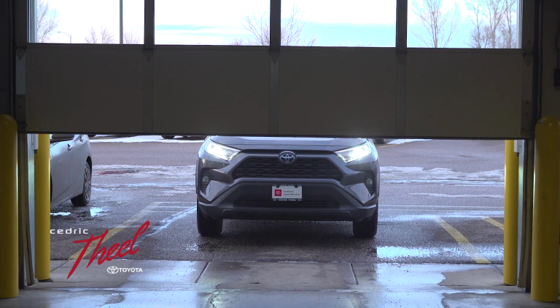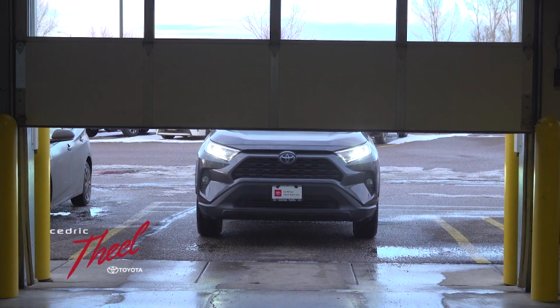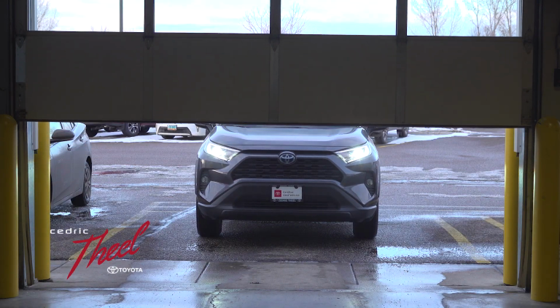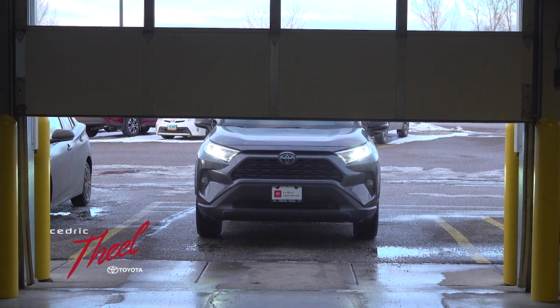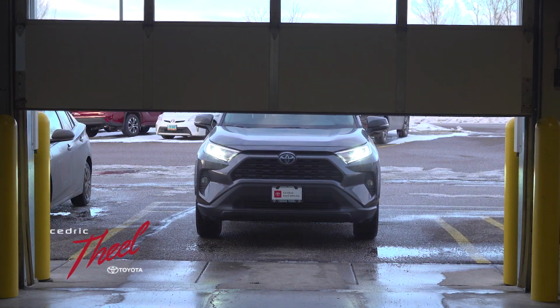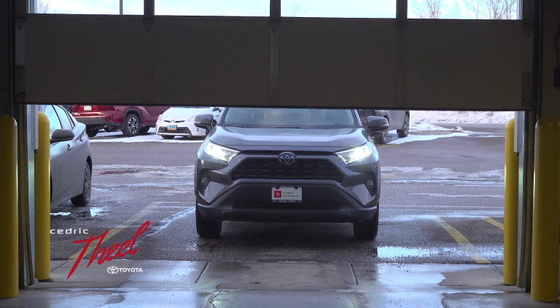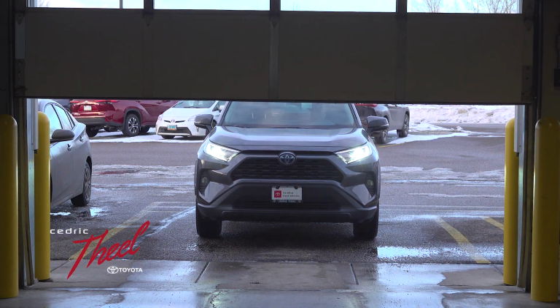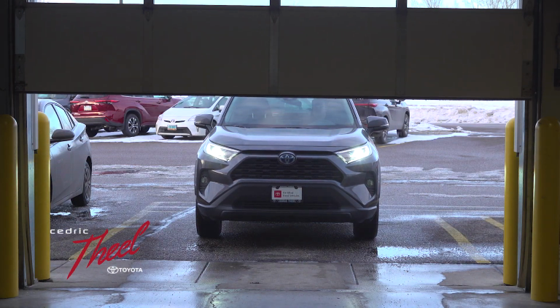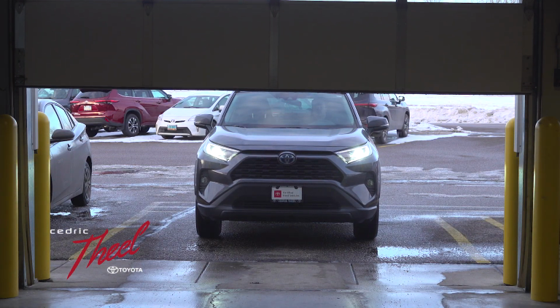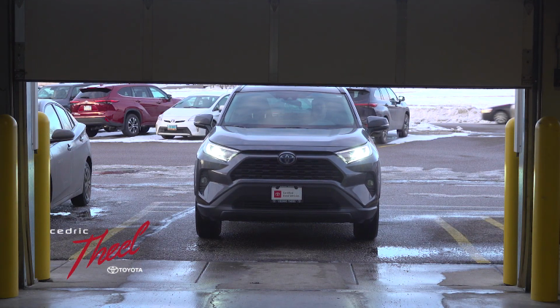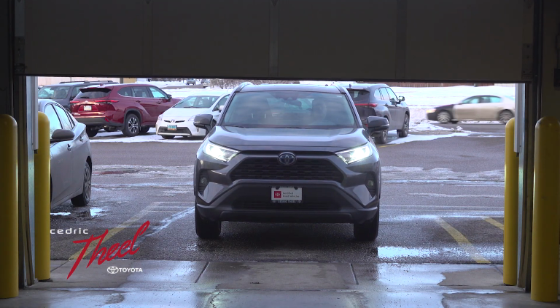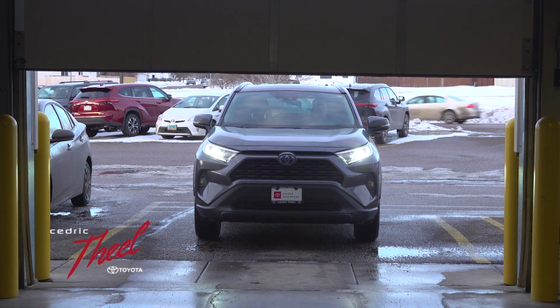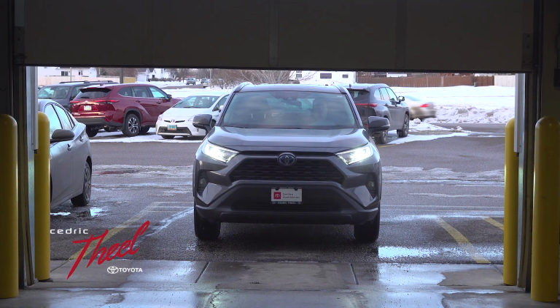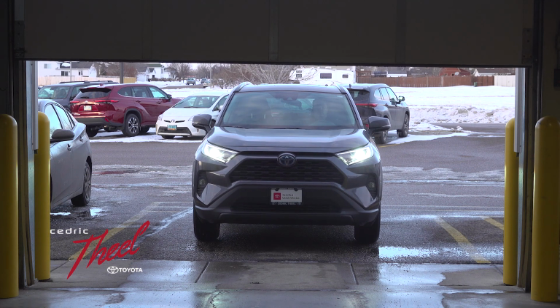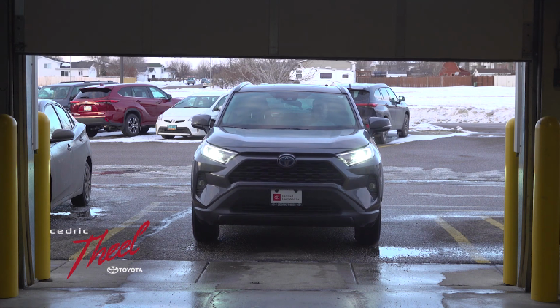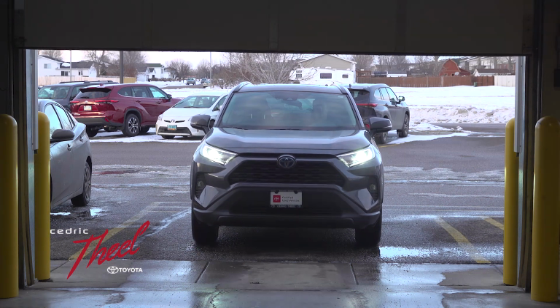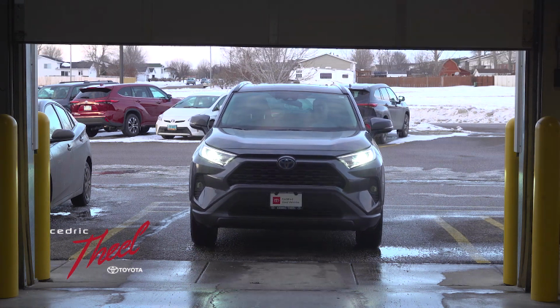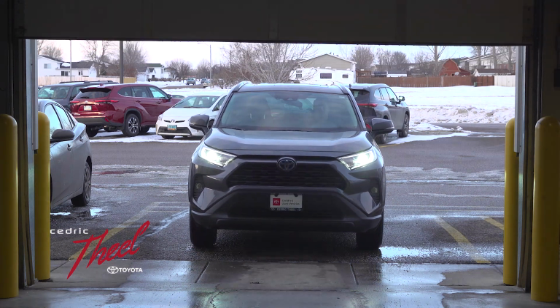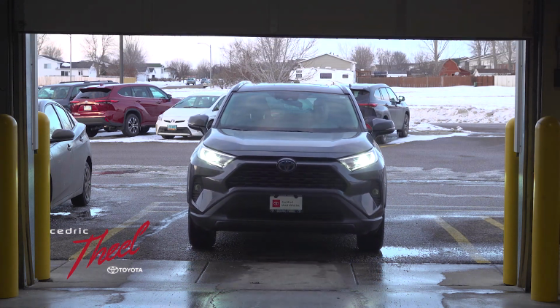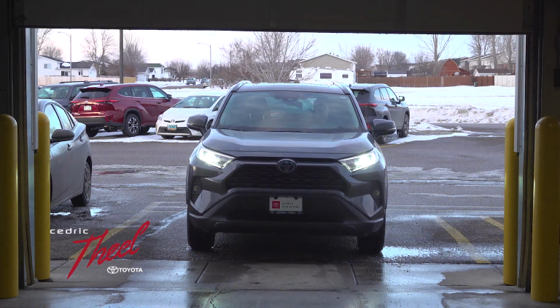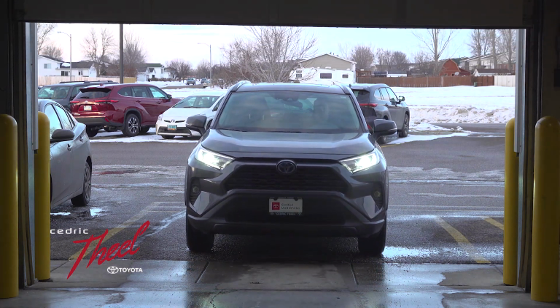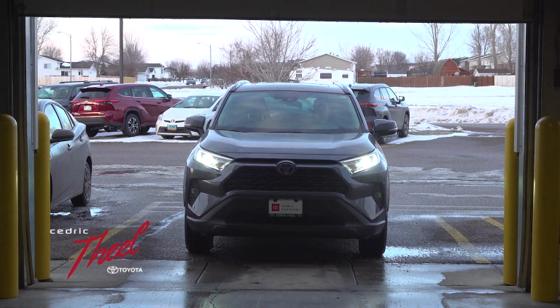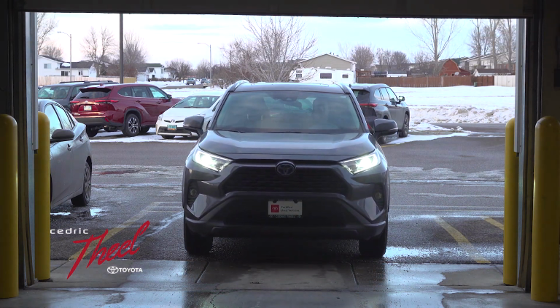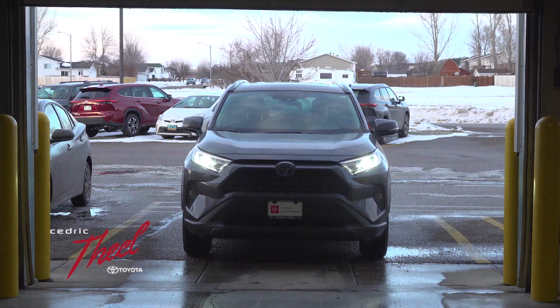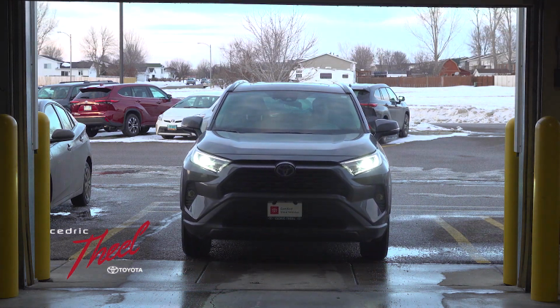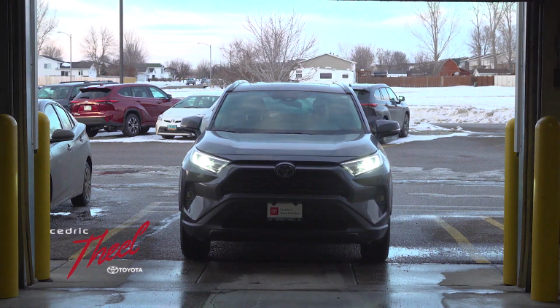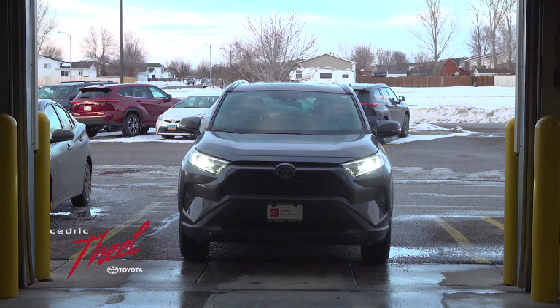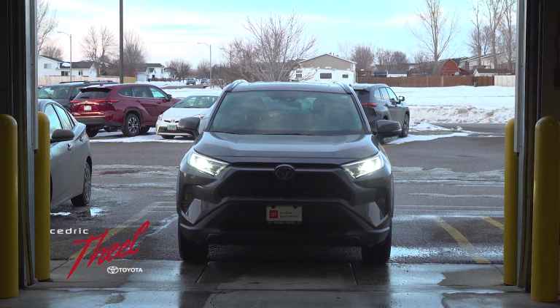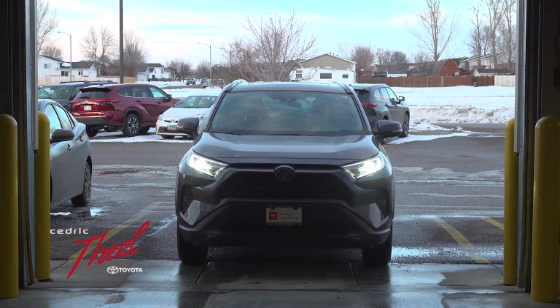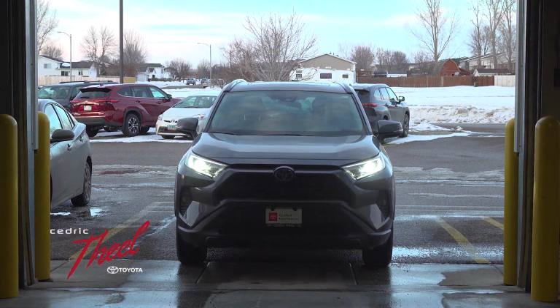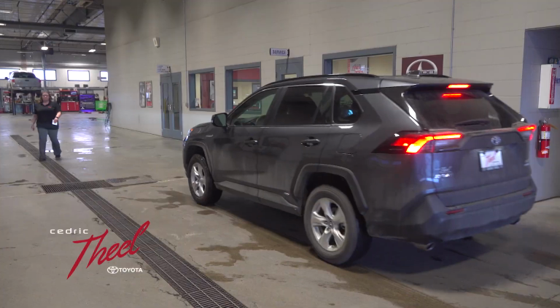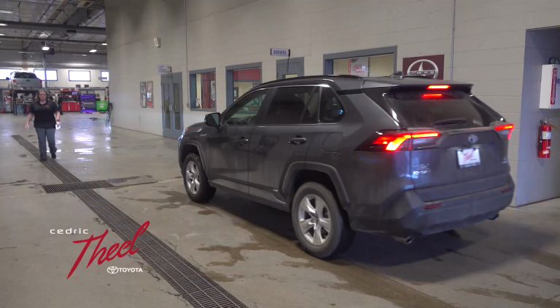Even if it's raining or snowing, don't get out. They'll open the door for you — pull on in and one of our great service advisors will meet you when you pull in.